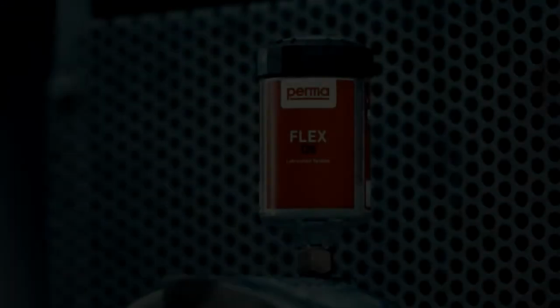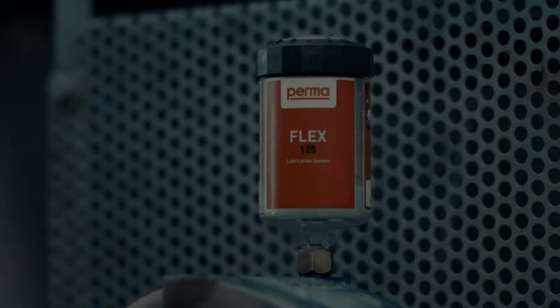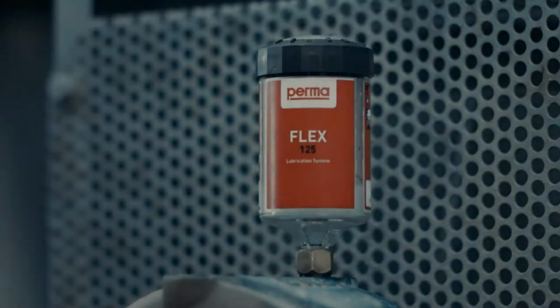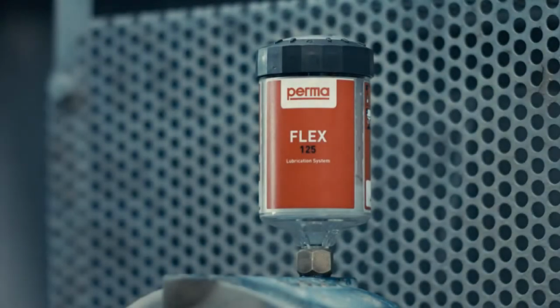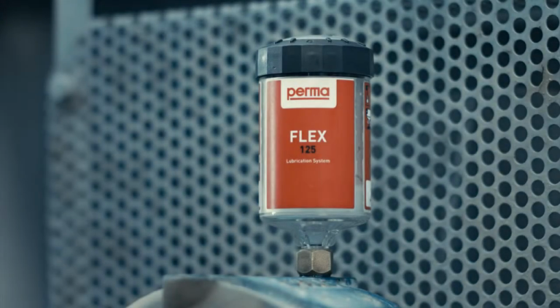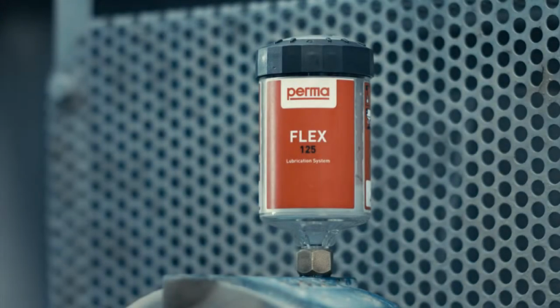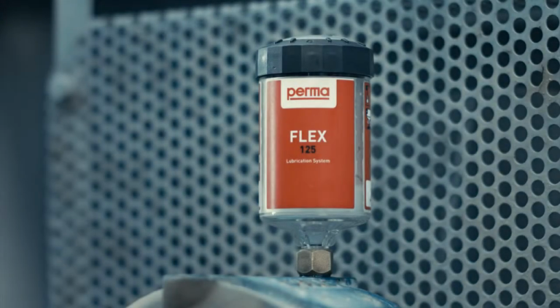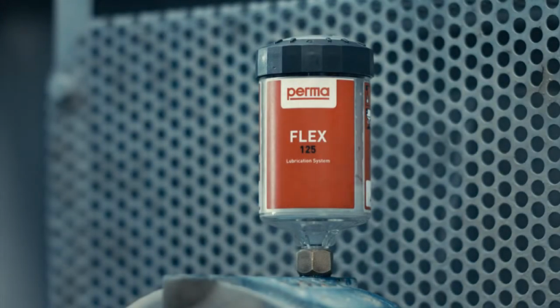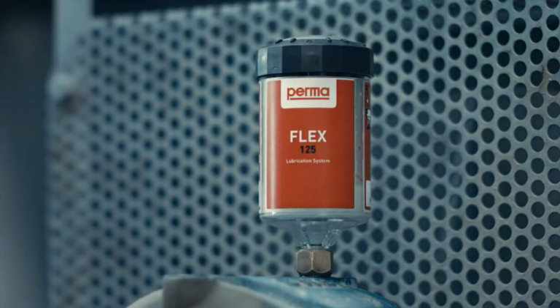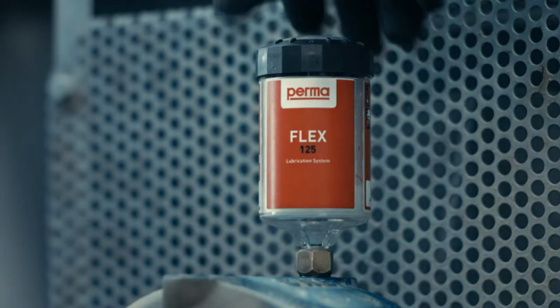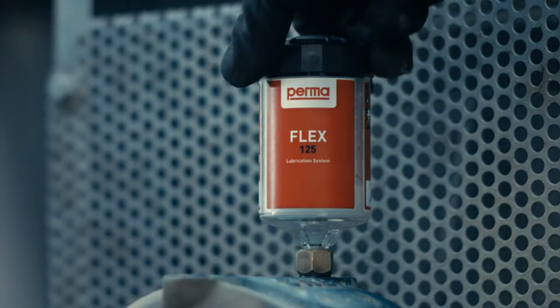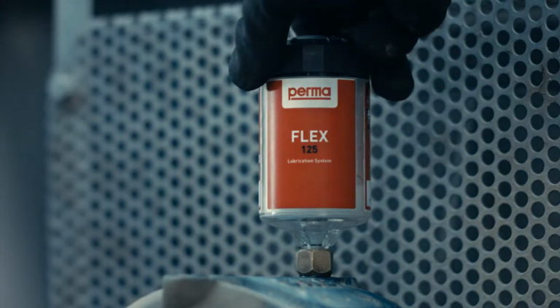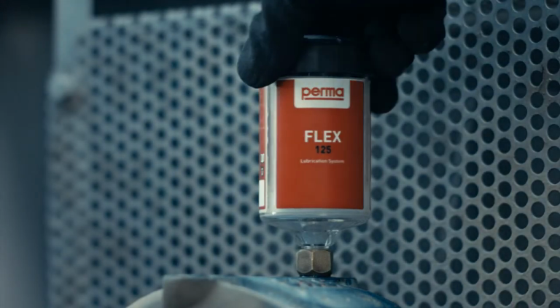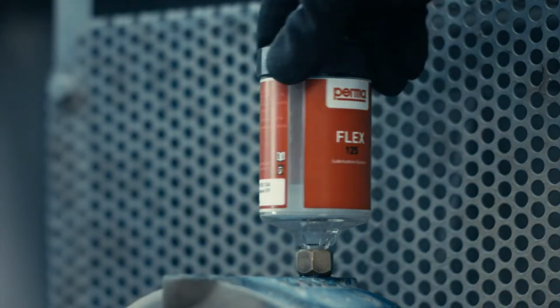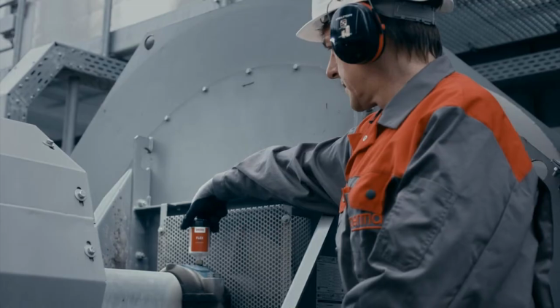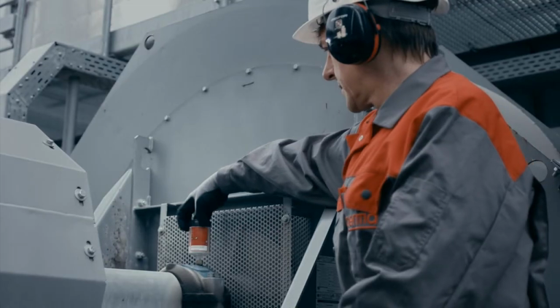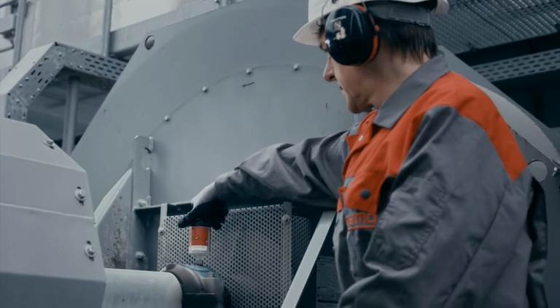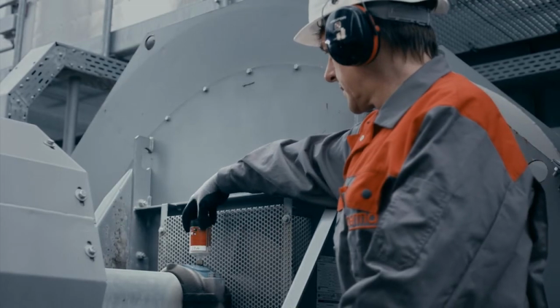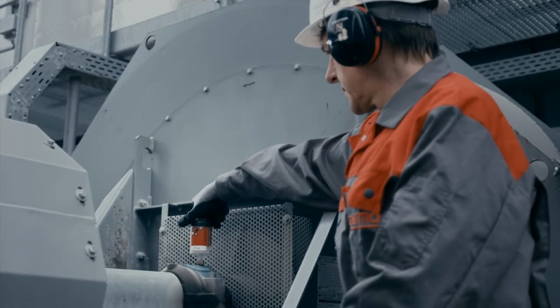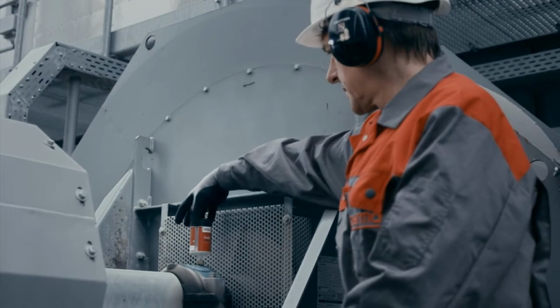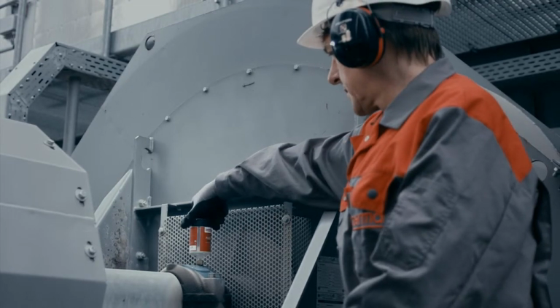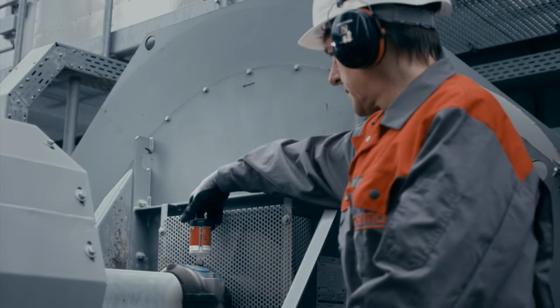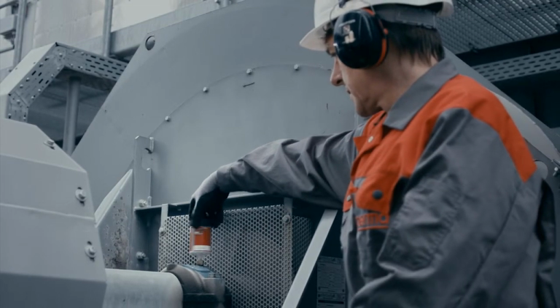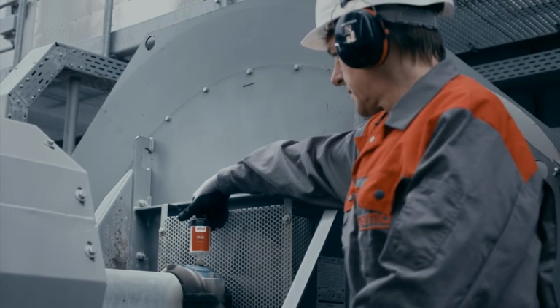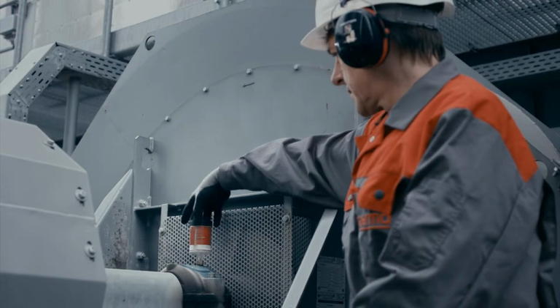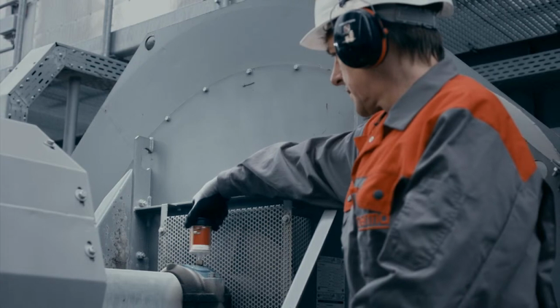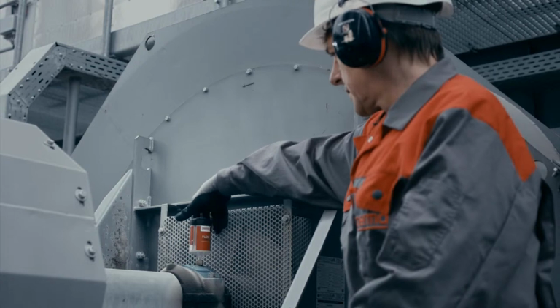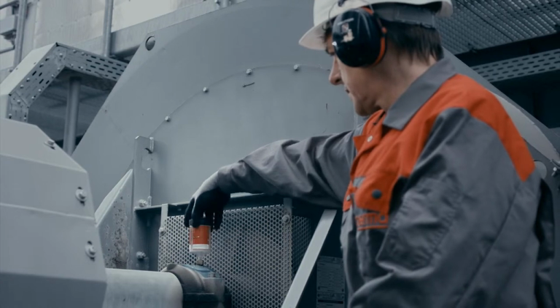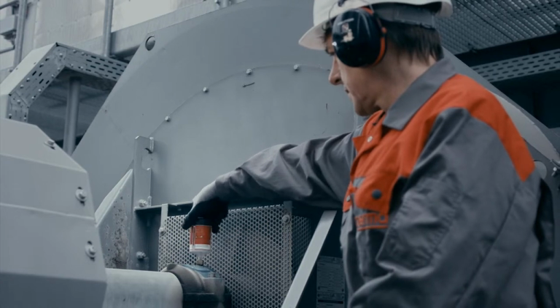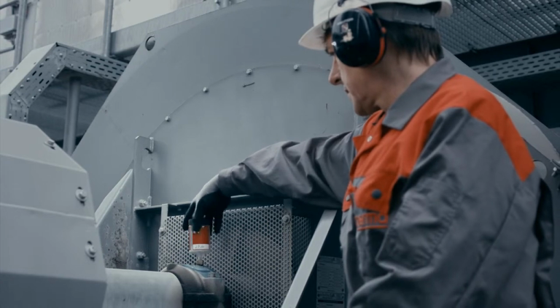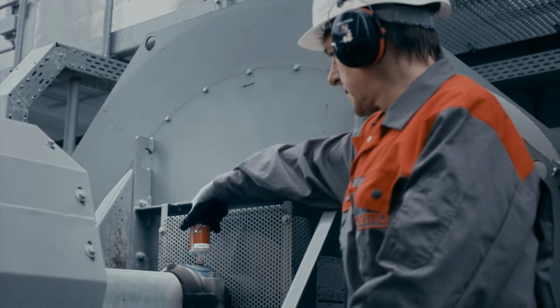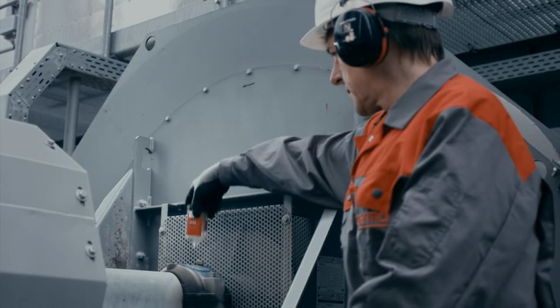After the discharge period has elapsed, Permaflex must be replaced with a new lubrication system filled with the same lubricant.